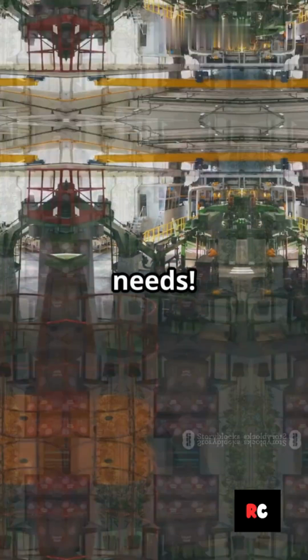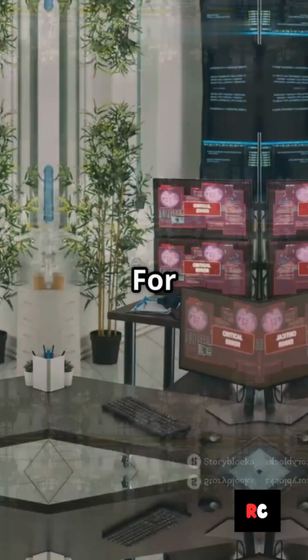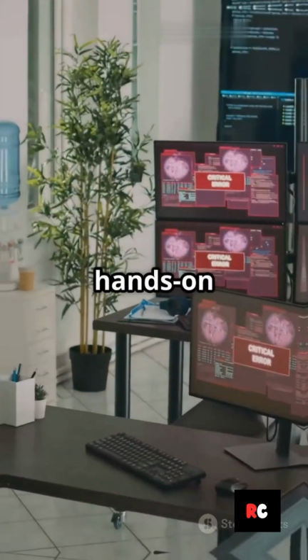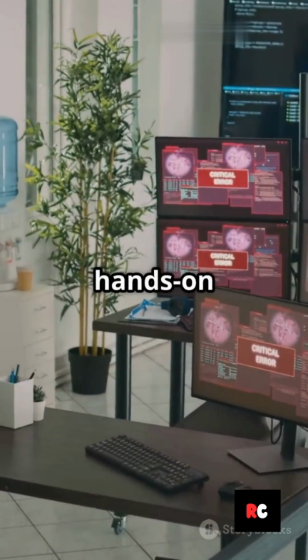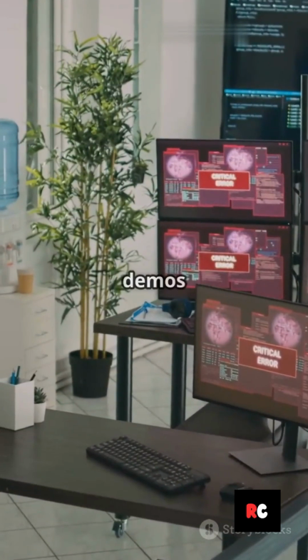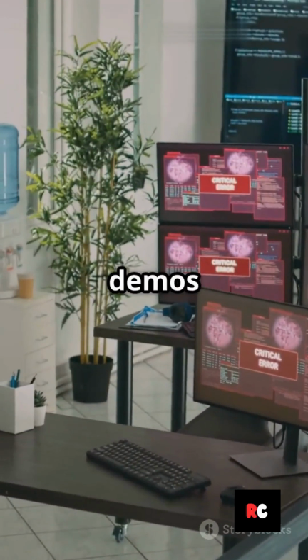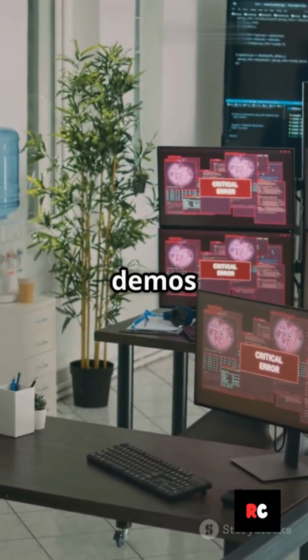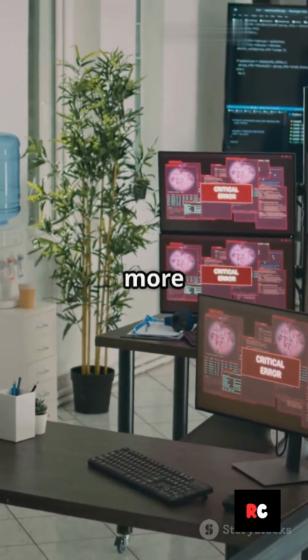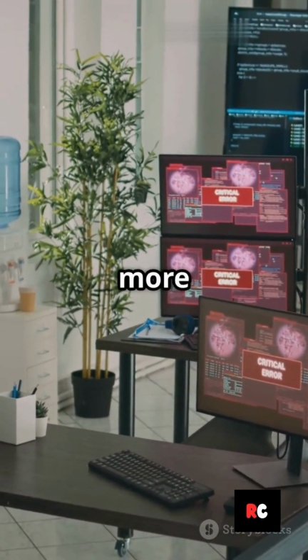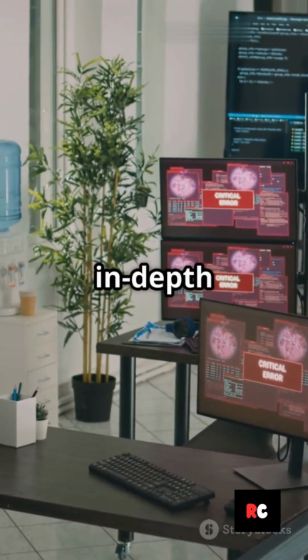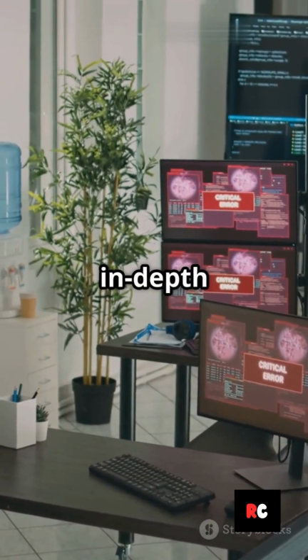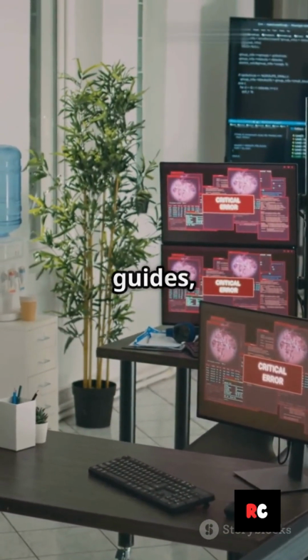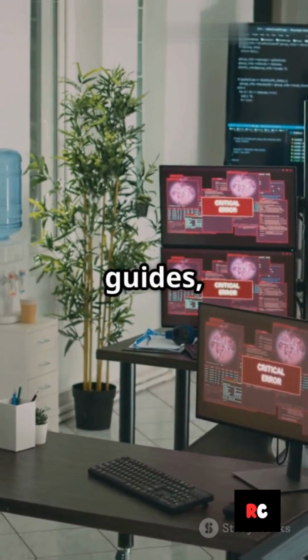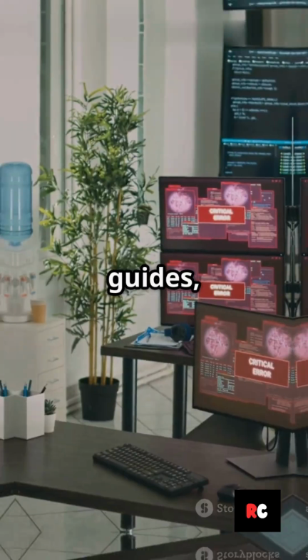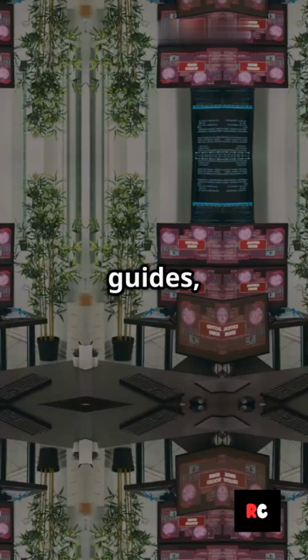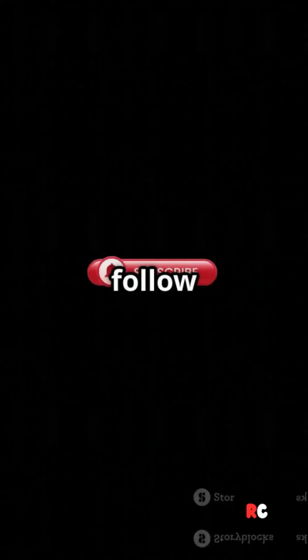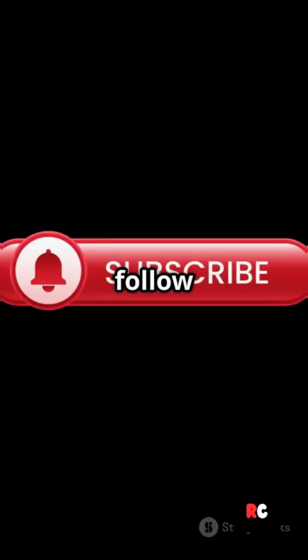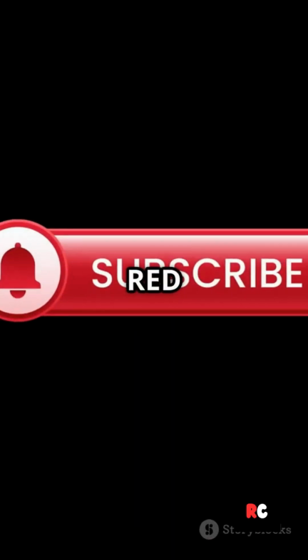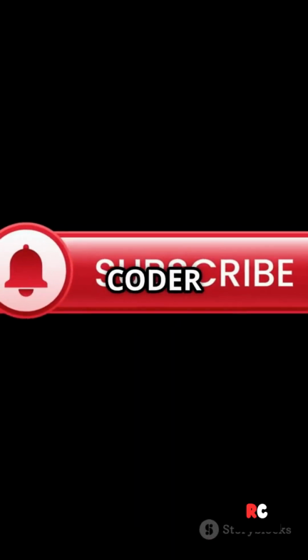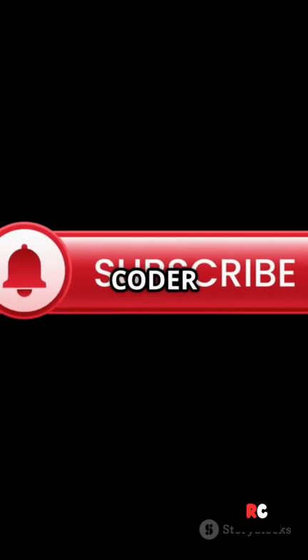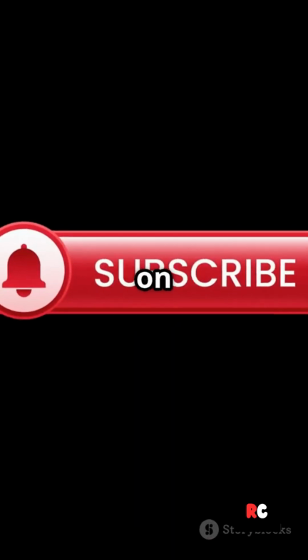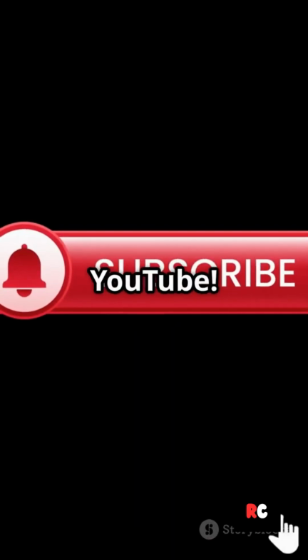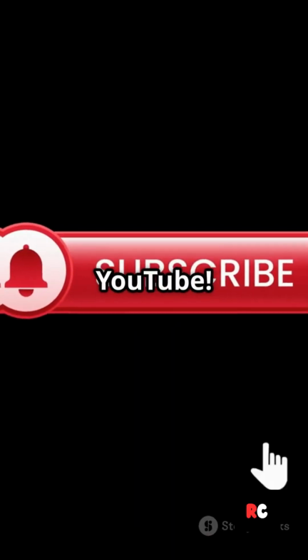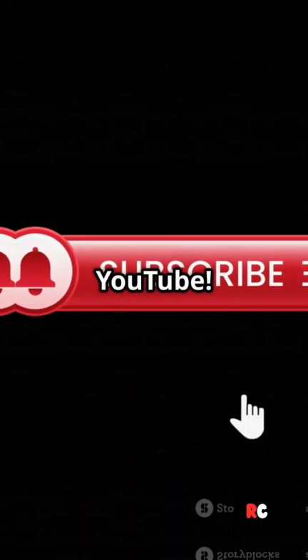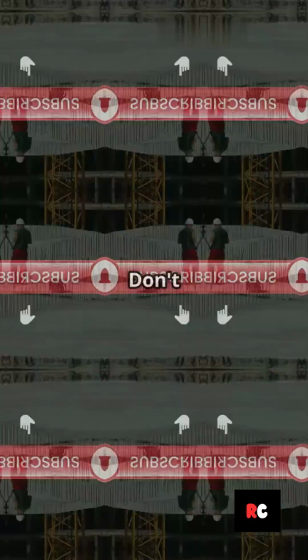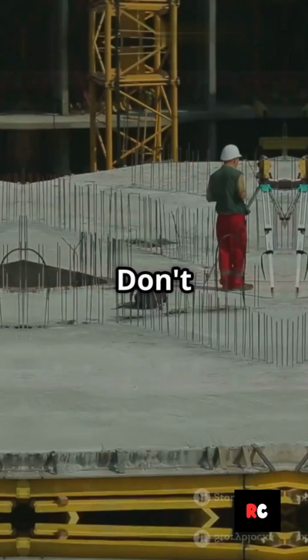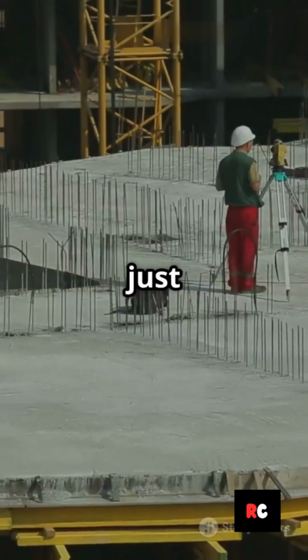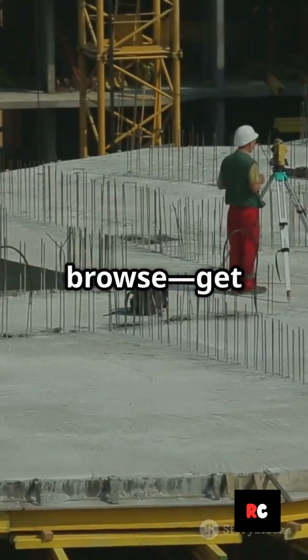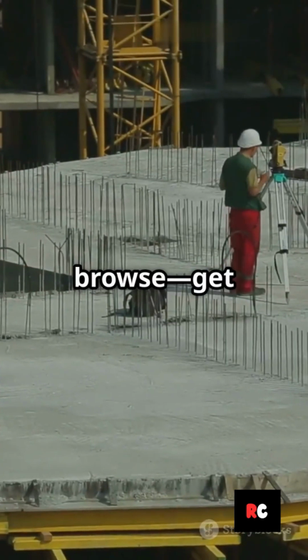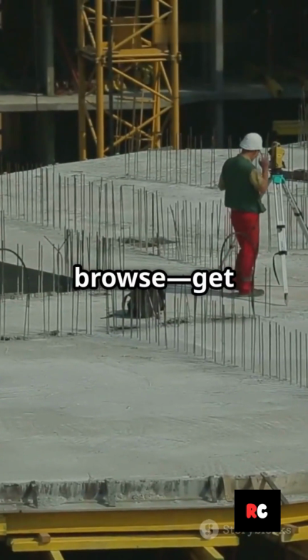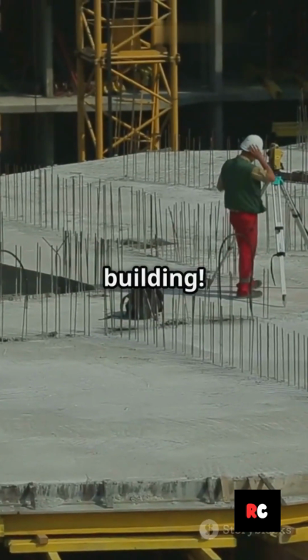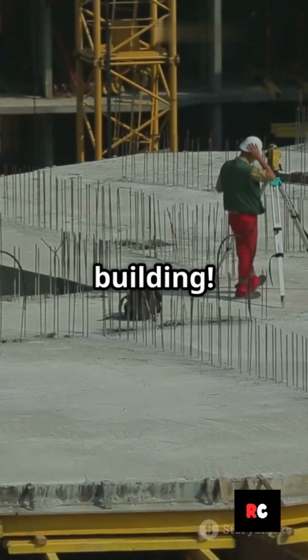For hands-on demos and more in-depth guides, follow Red Coder on YouTube. Don't just browse — get building.